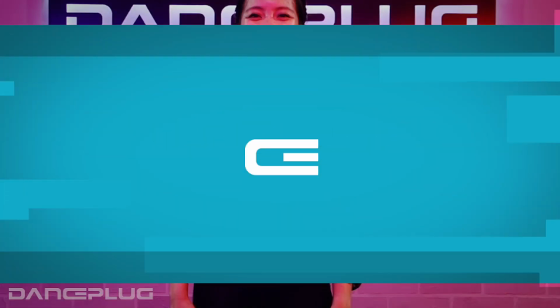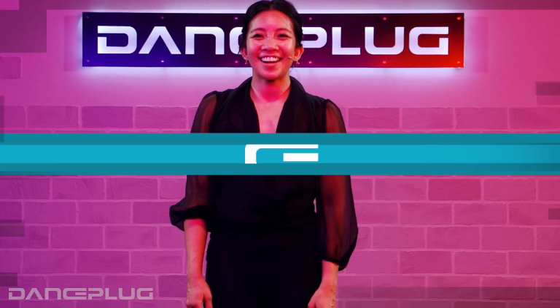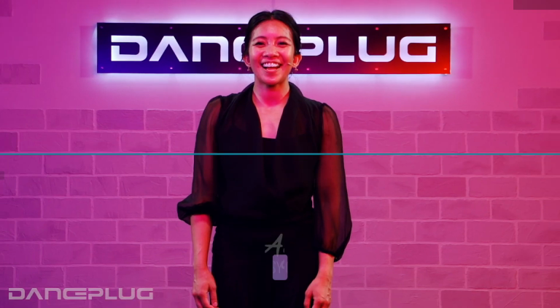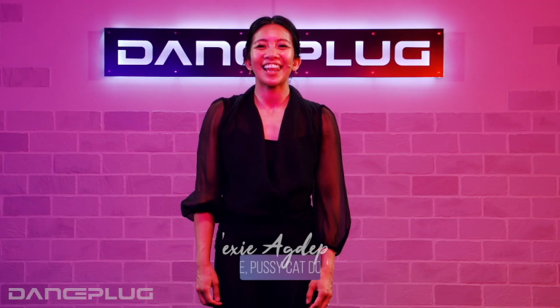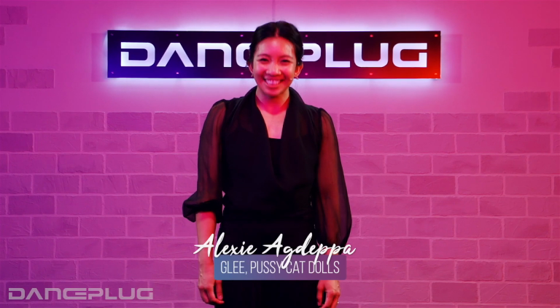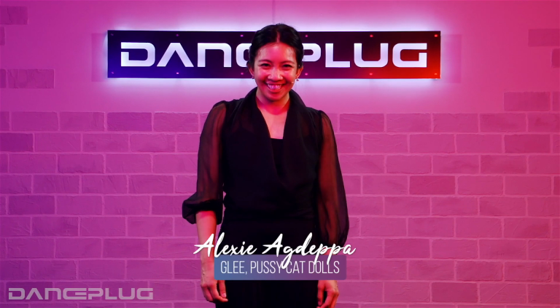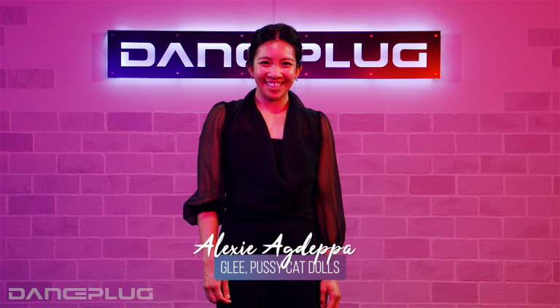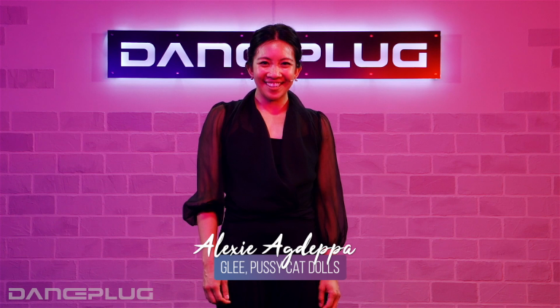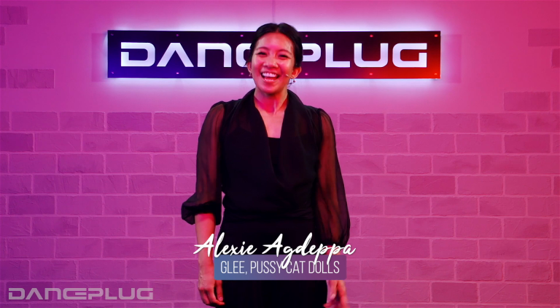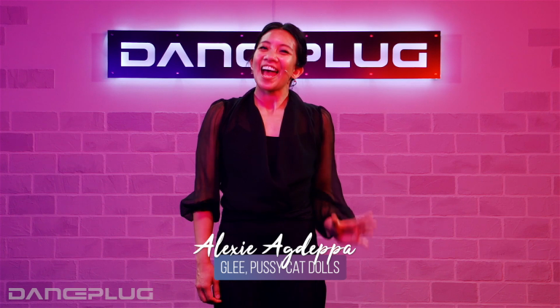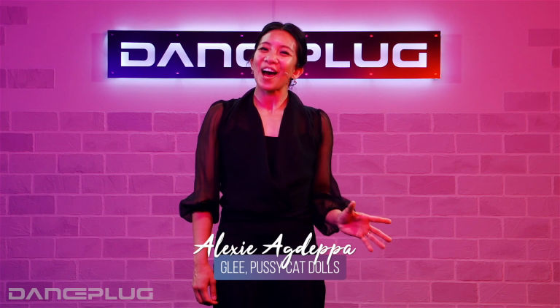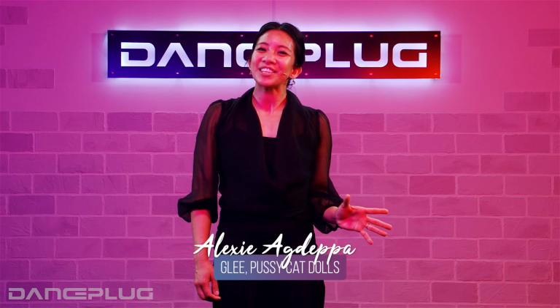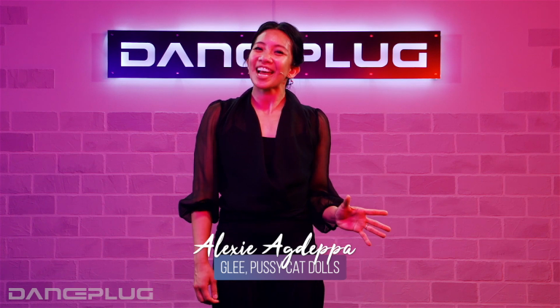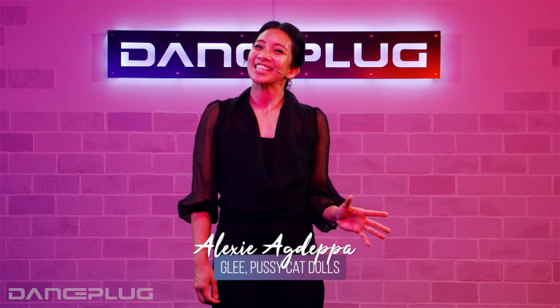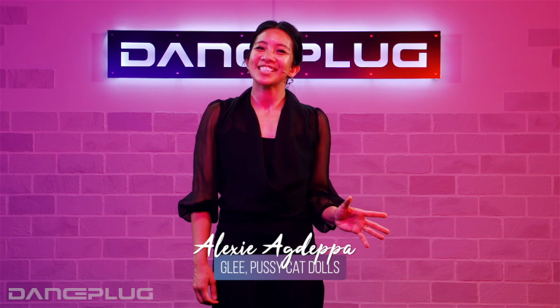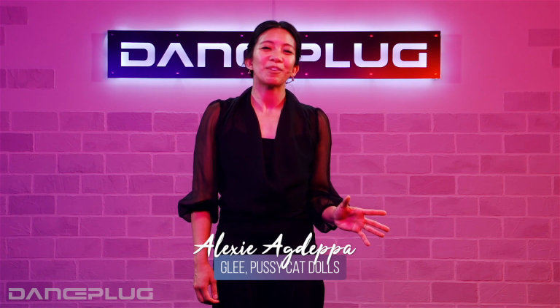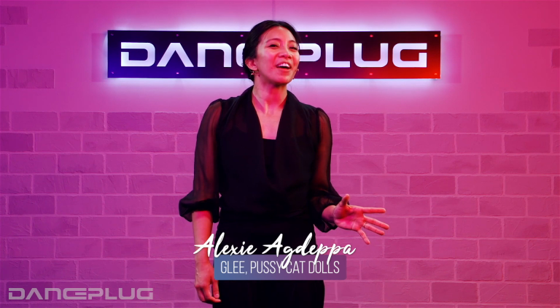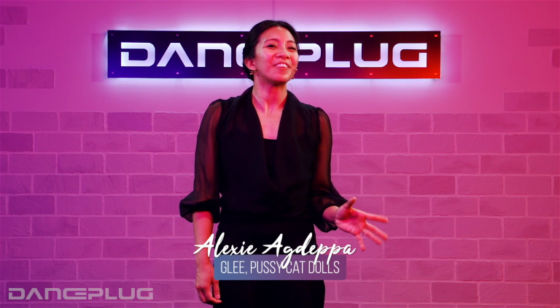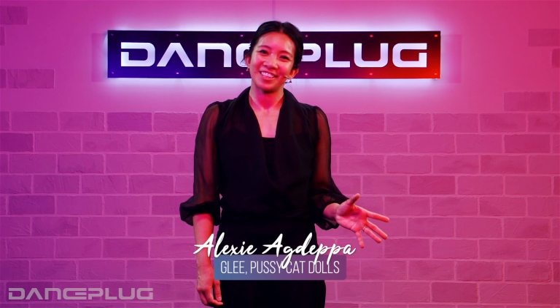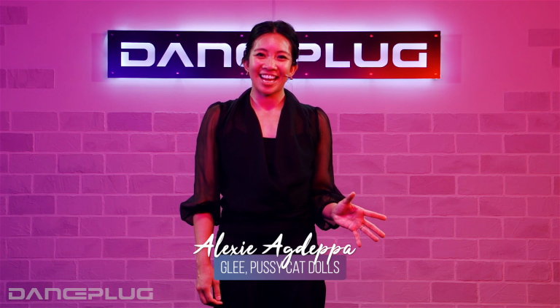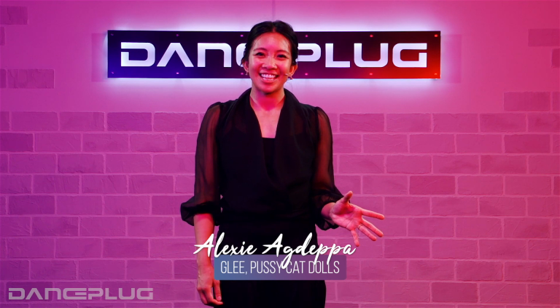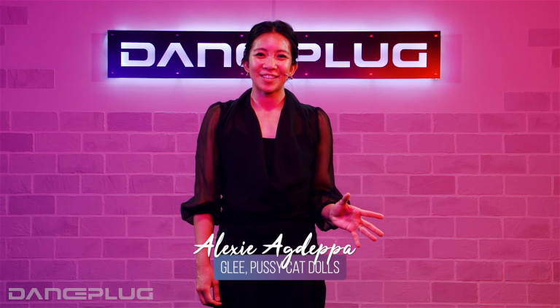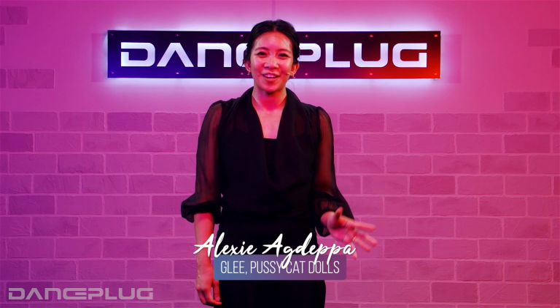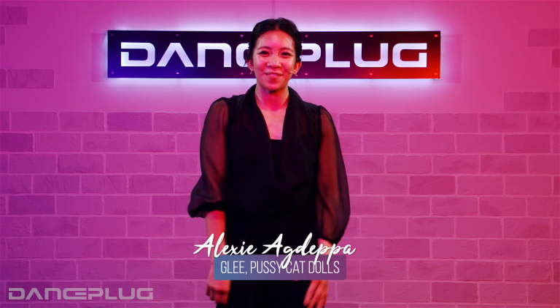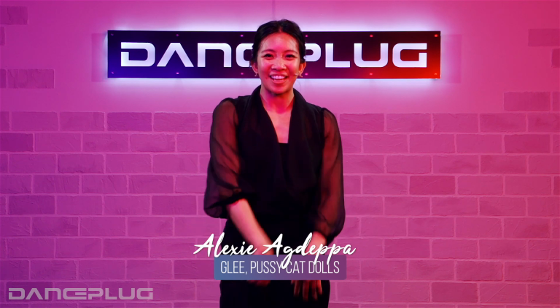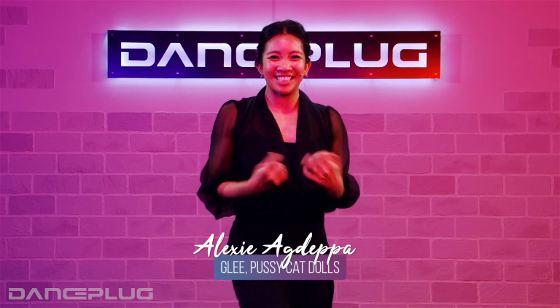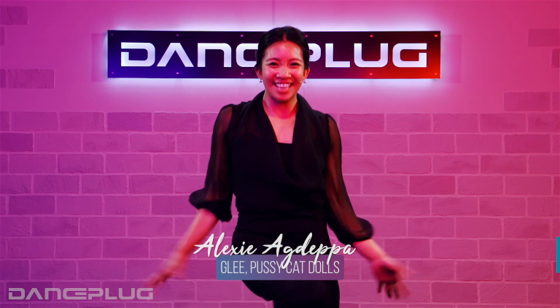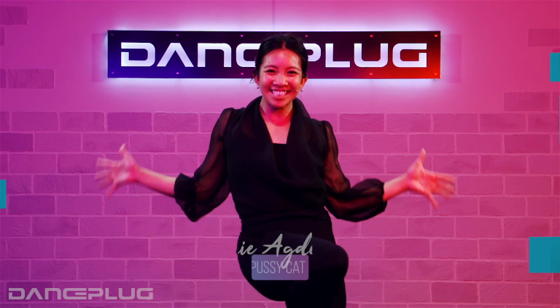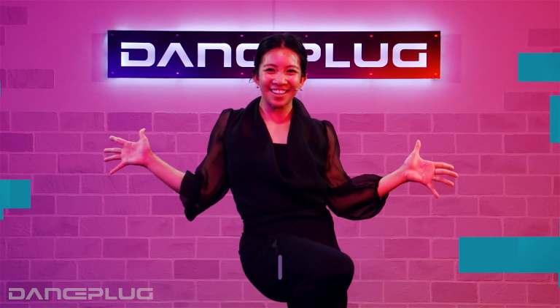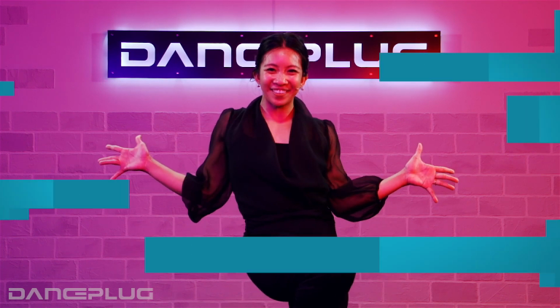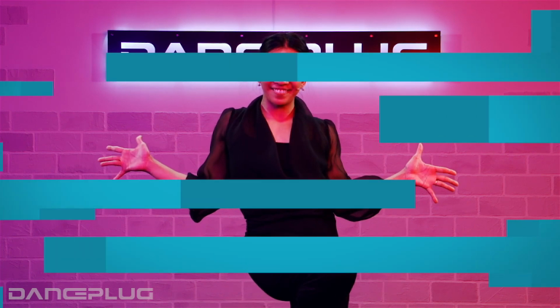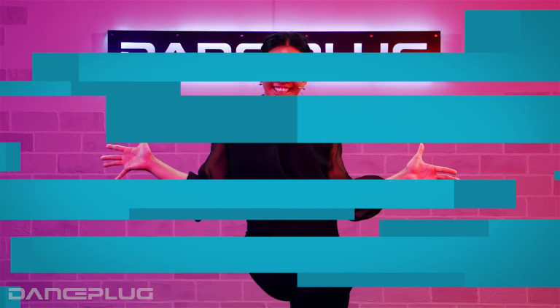Hi there, Alexi here. Happy jazz is some of my favorite jazz, so come jazz it up with me.